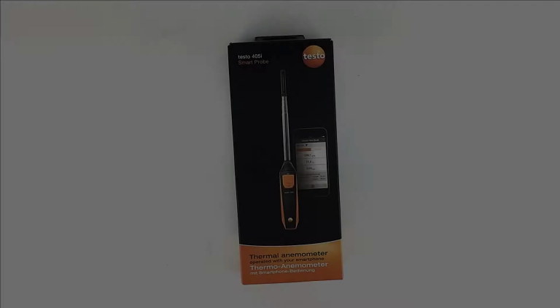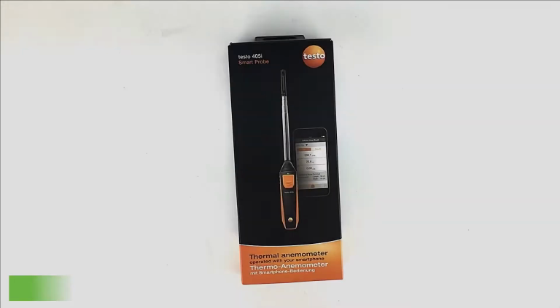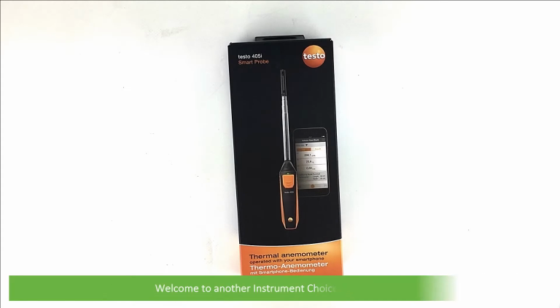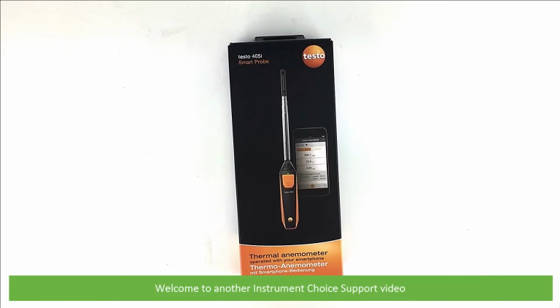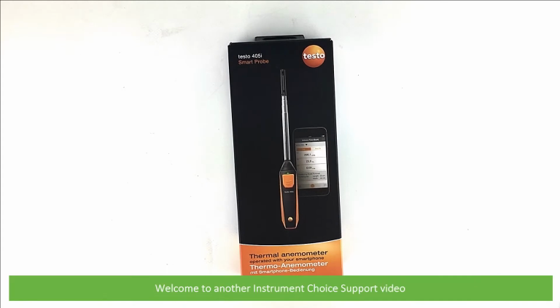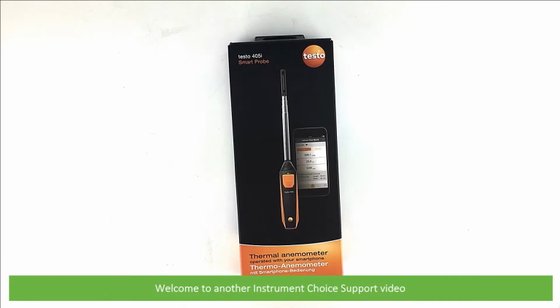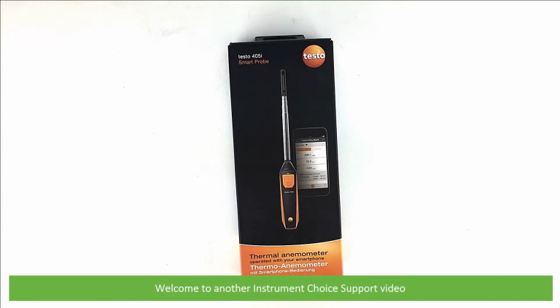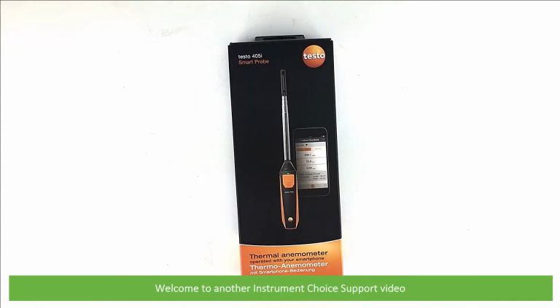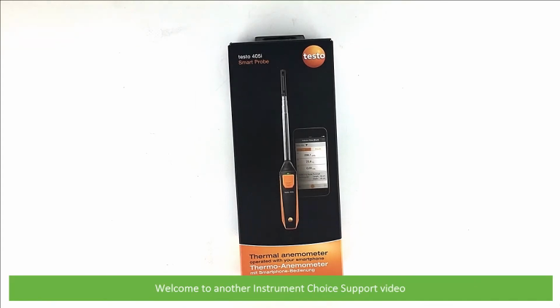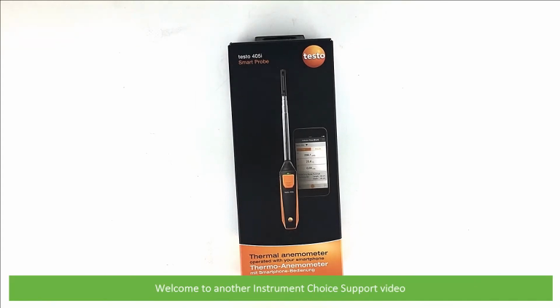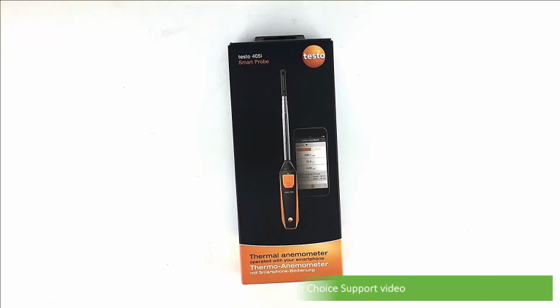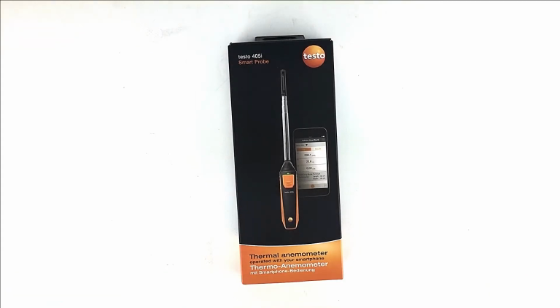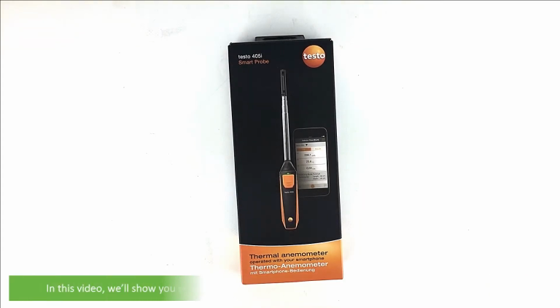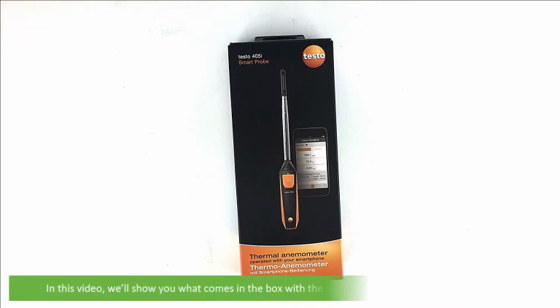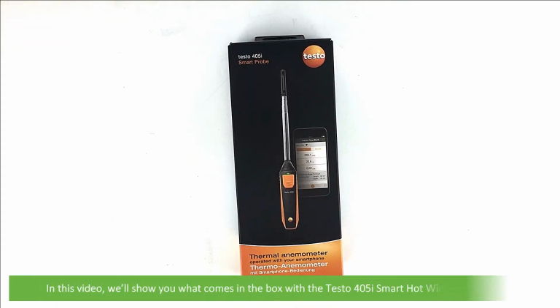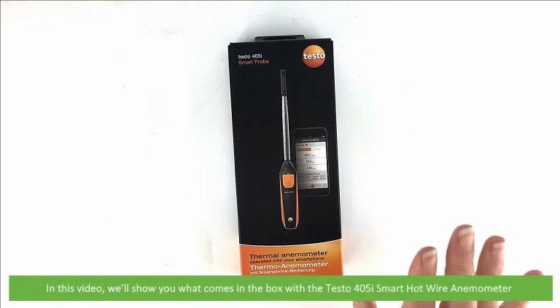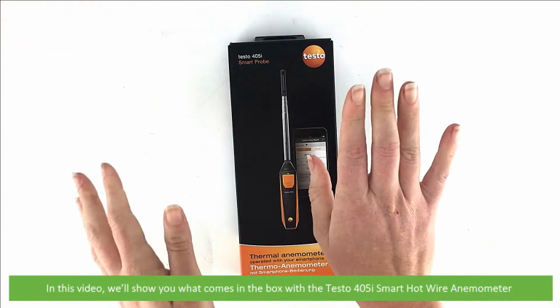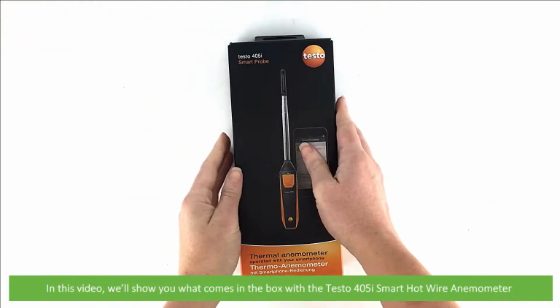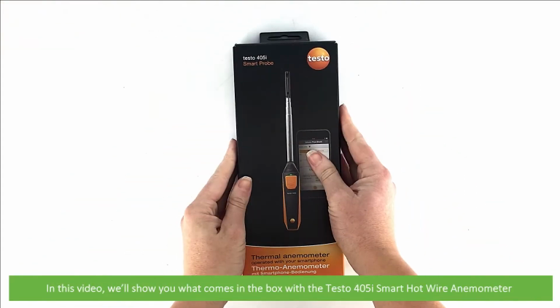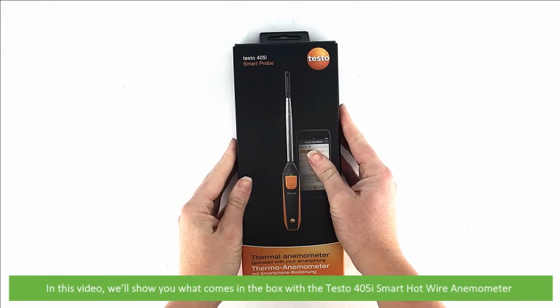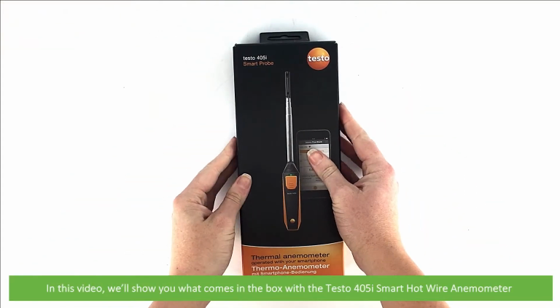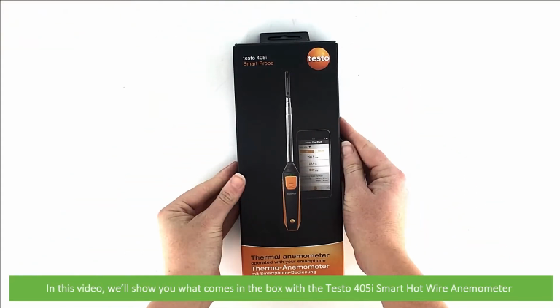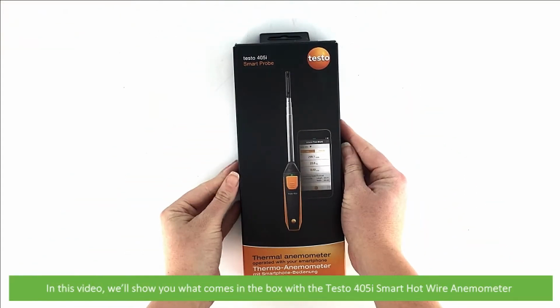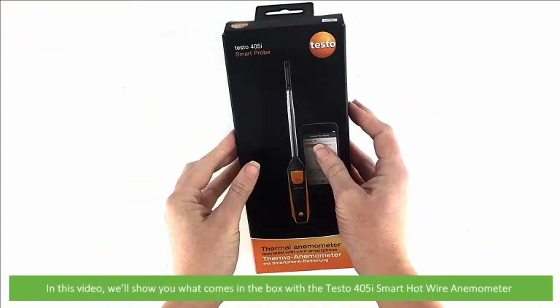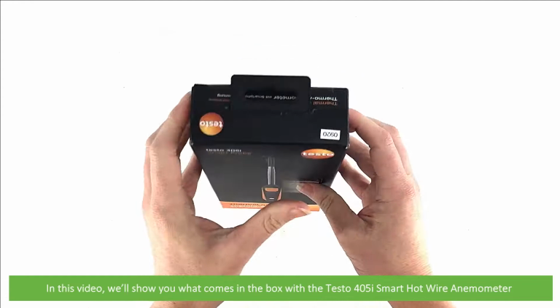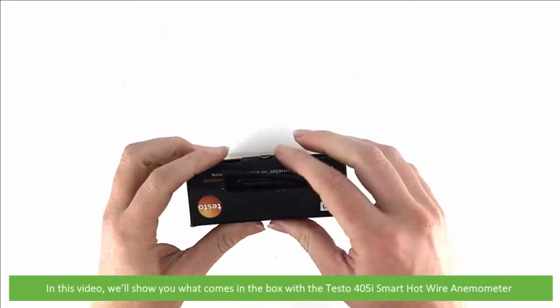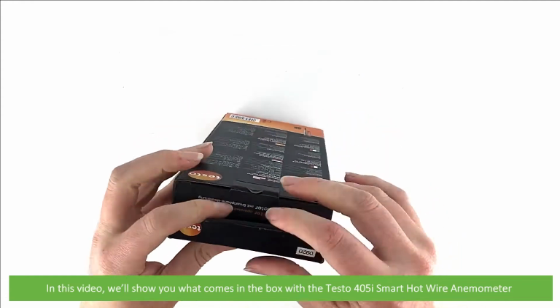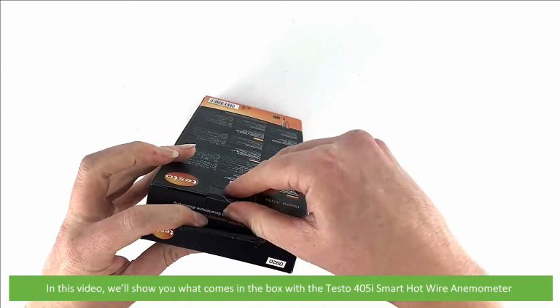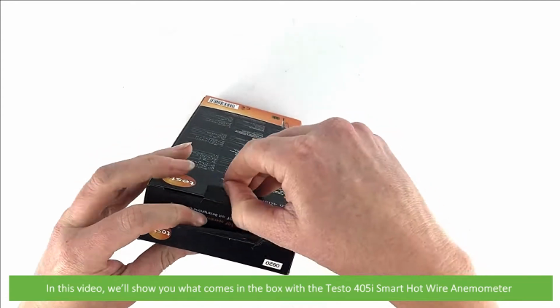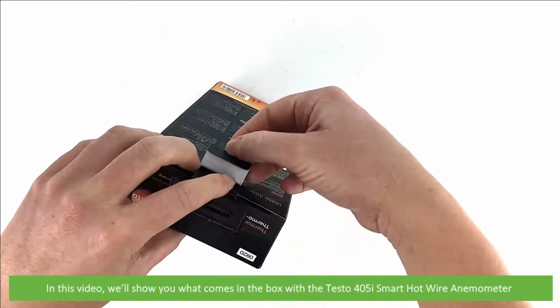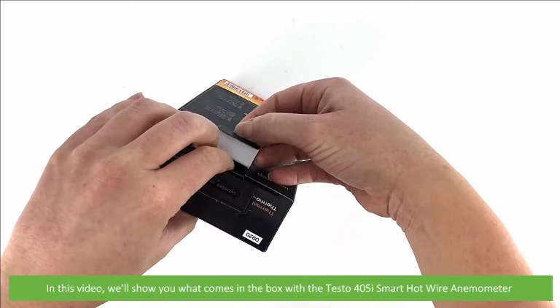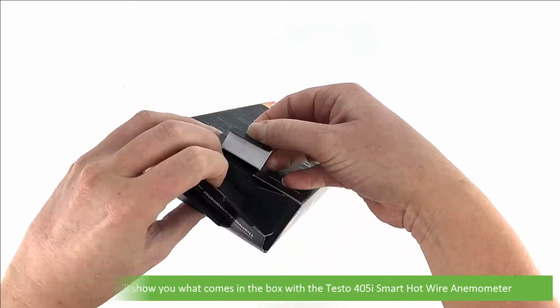Hi and welcome to another Instrument Choice support video. In this video we'll show you what comes in the box with the Testo 405i smart hot wire anemometer.